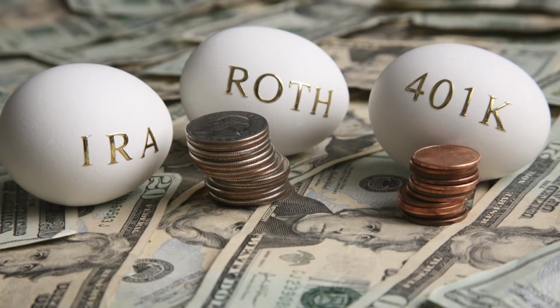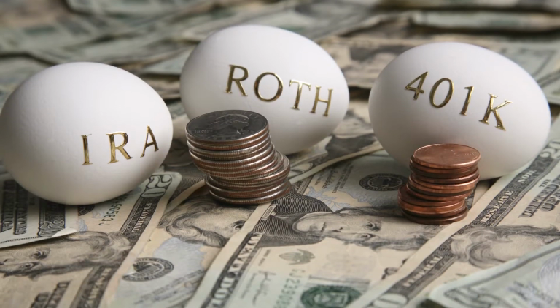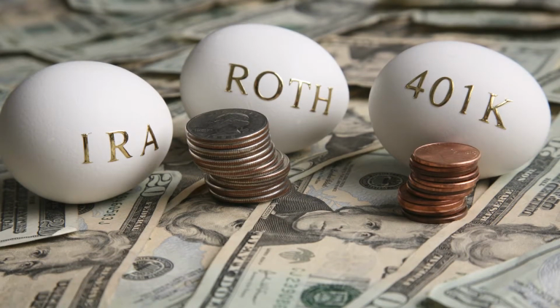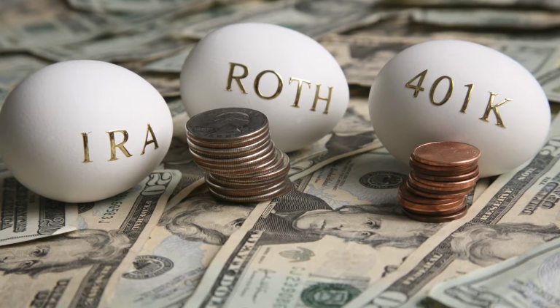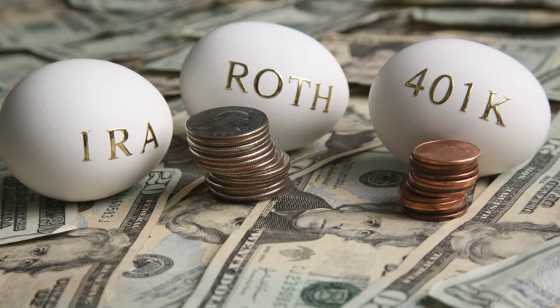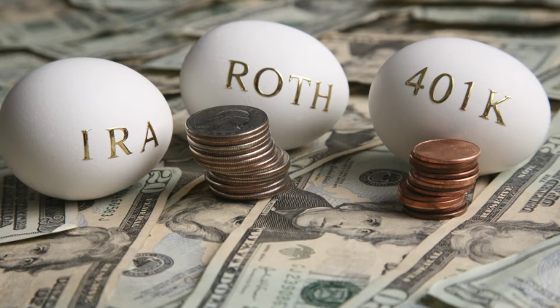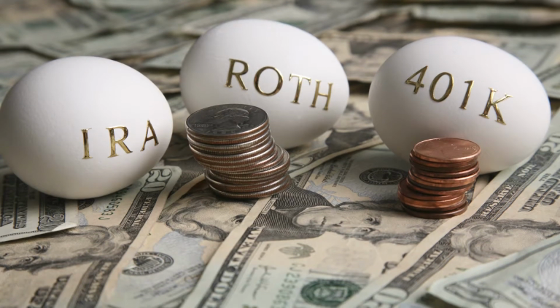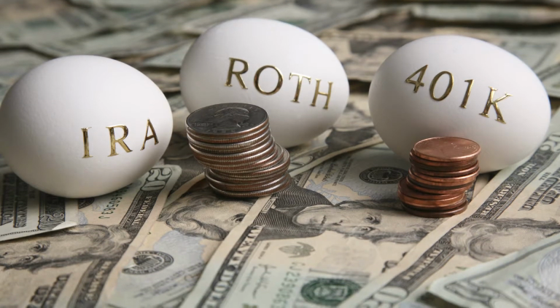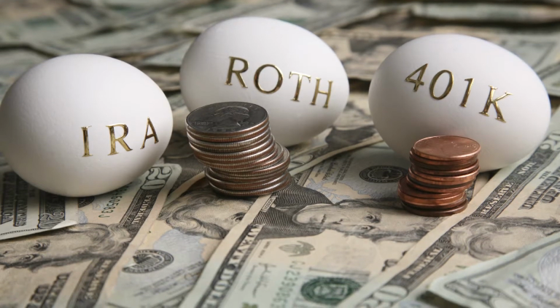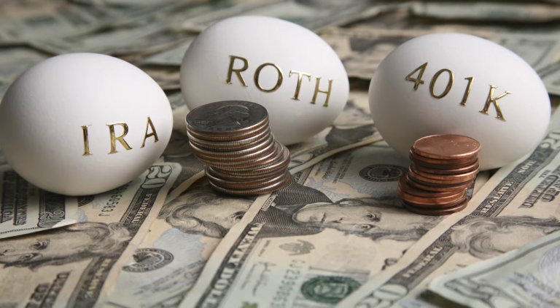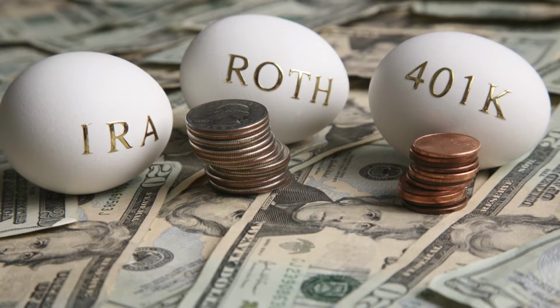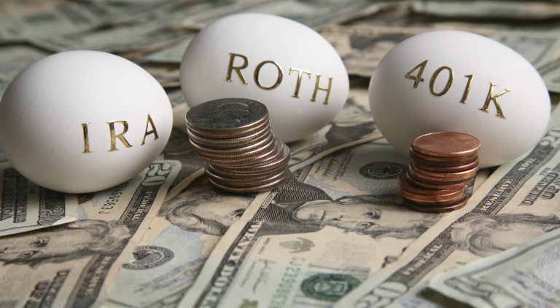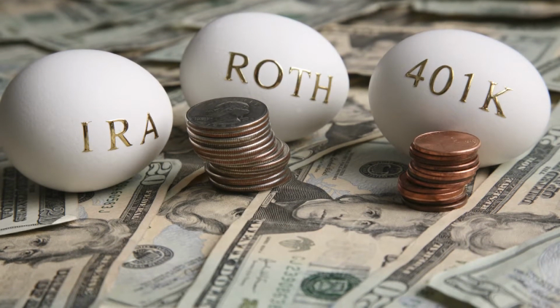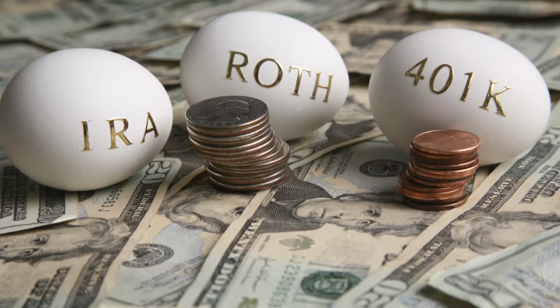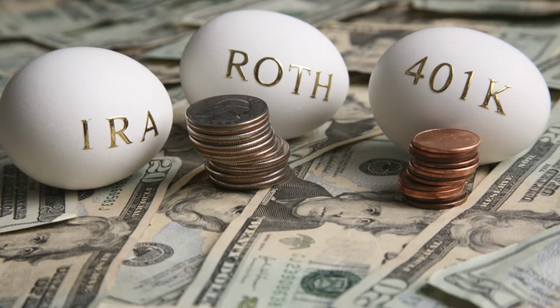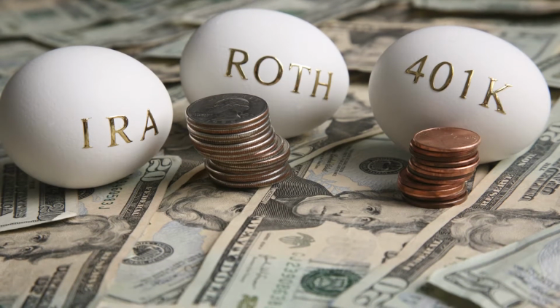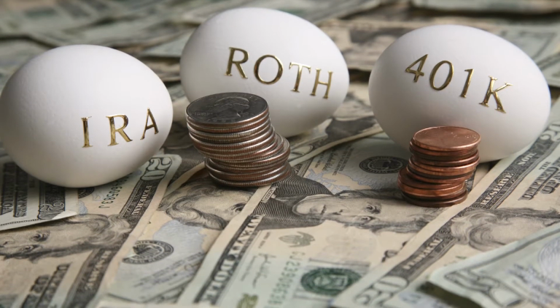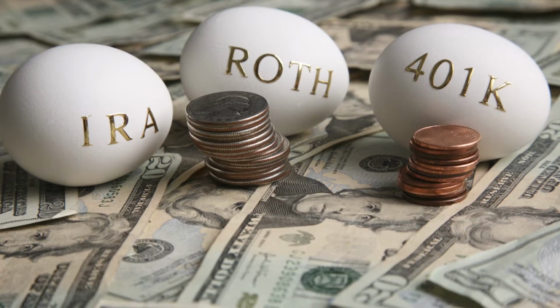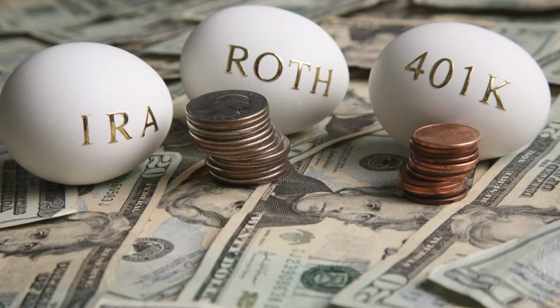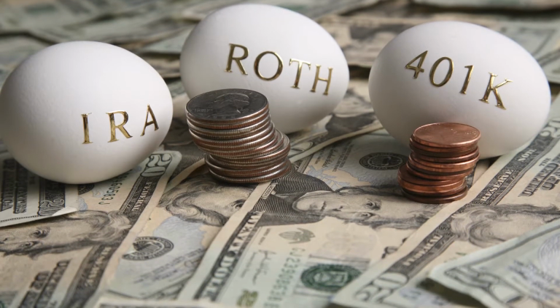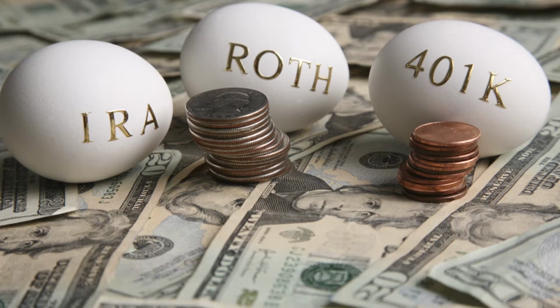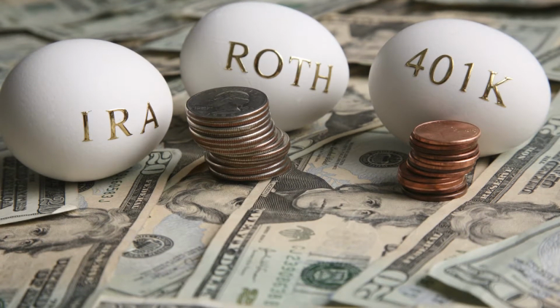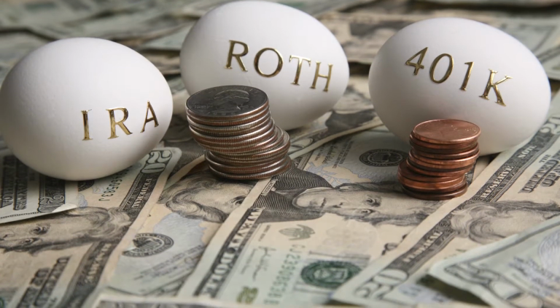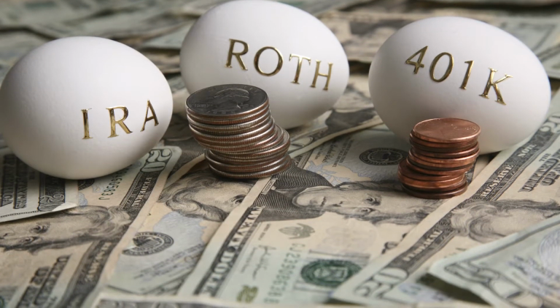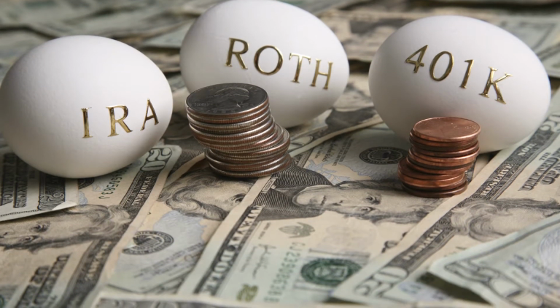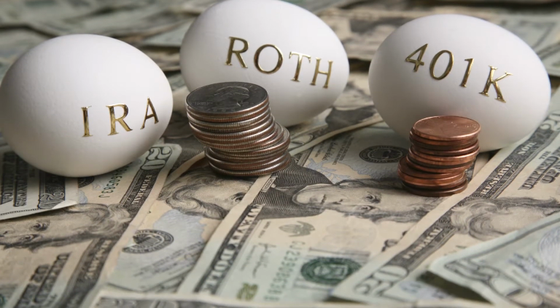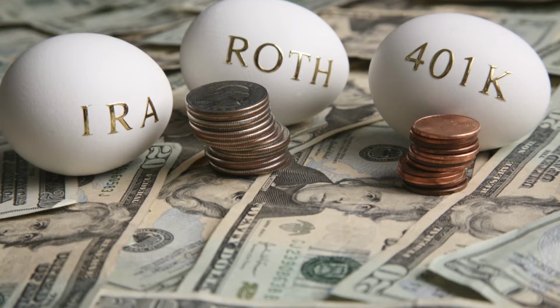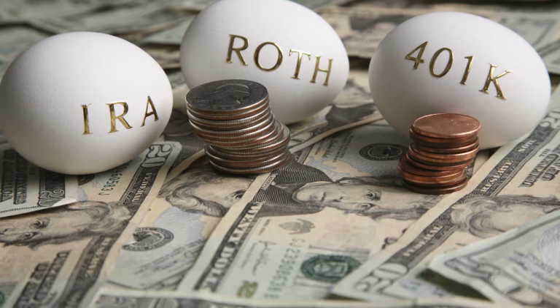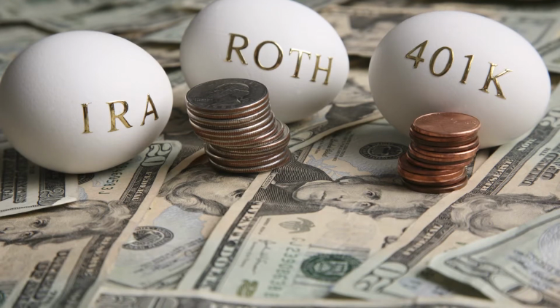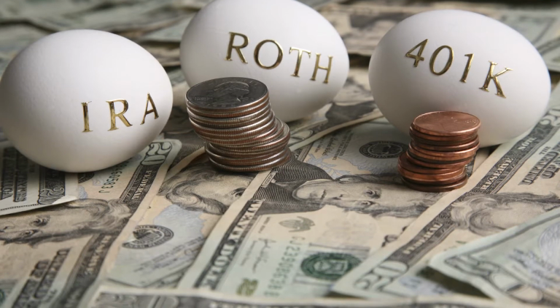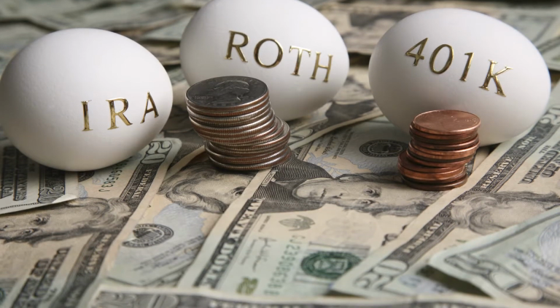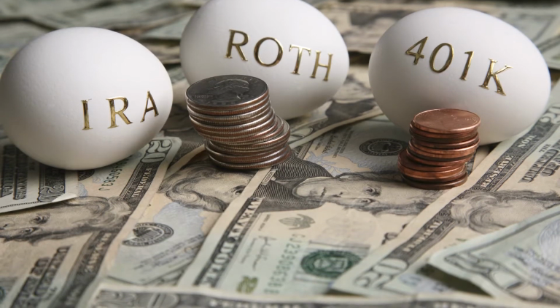Opening a checkbook IRA is simple. Let us show you how — we'll show you how to do that at no cost to you.